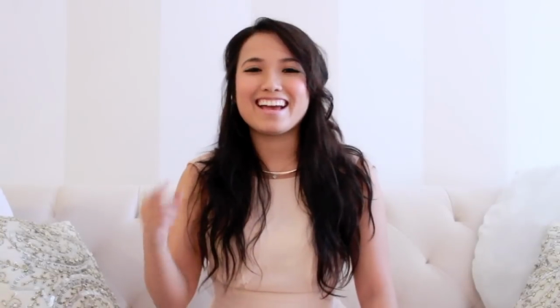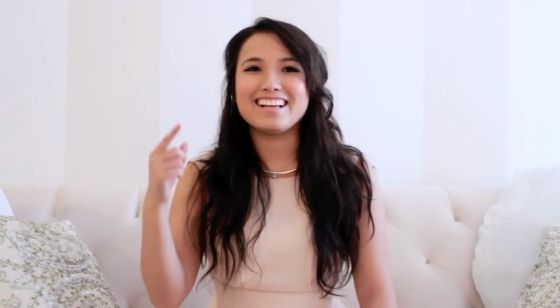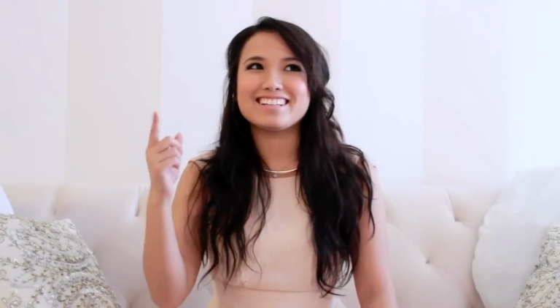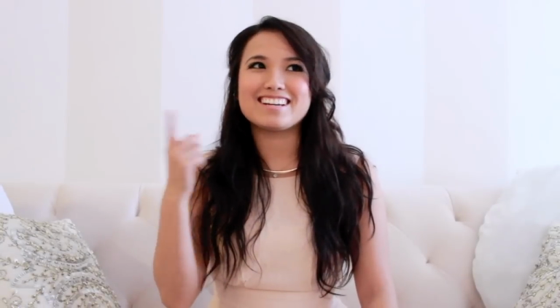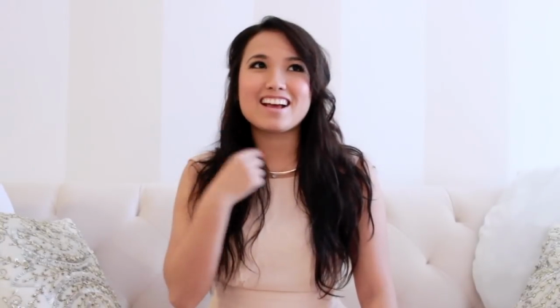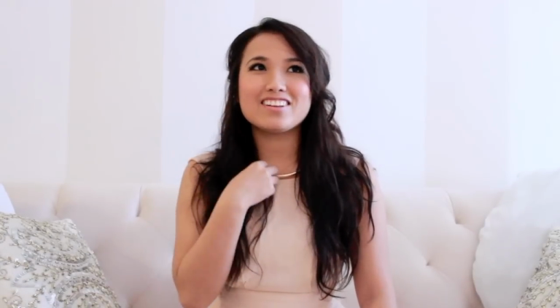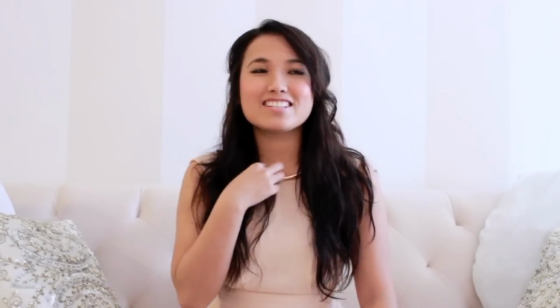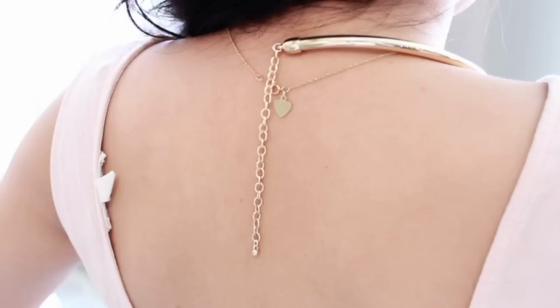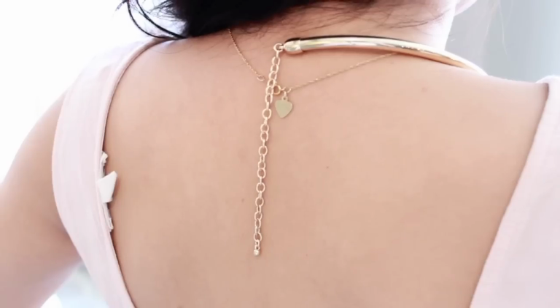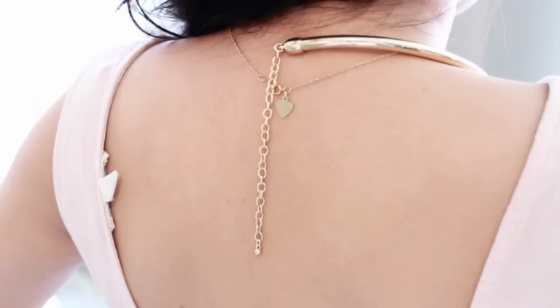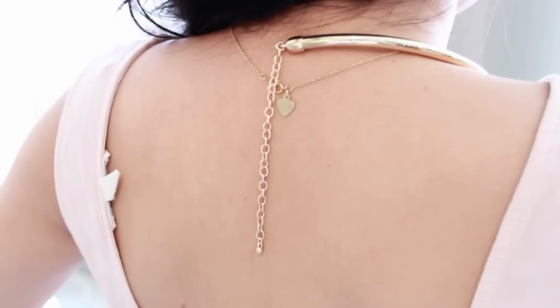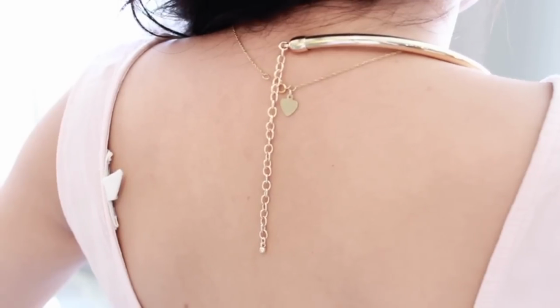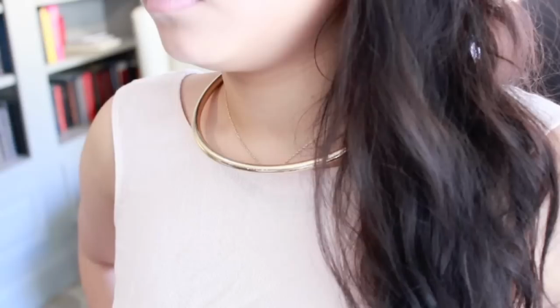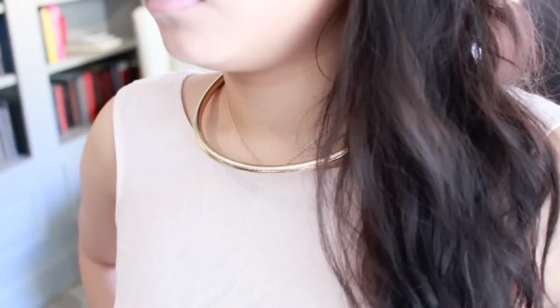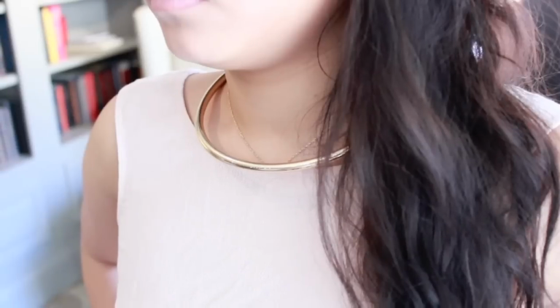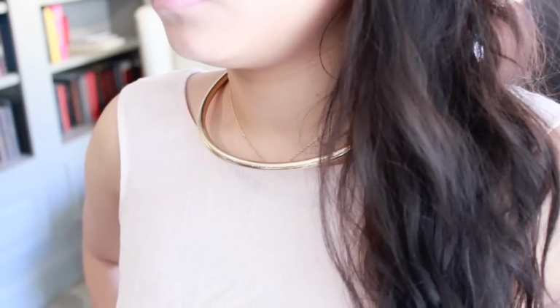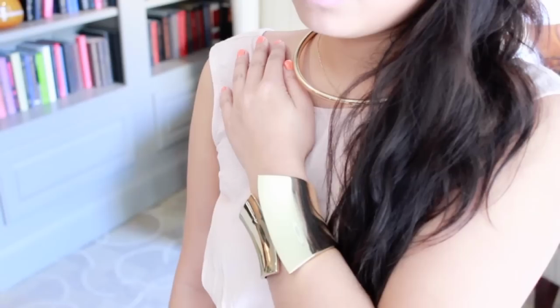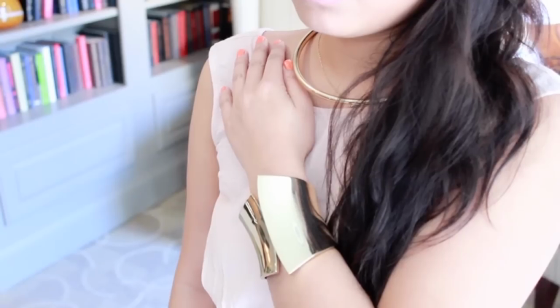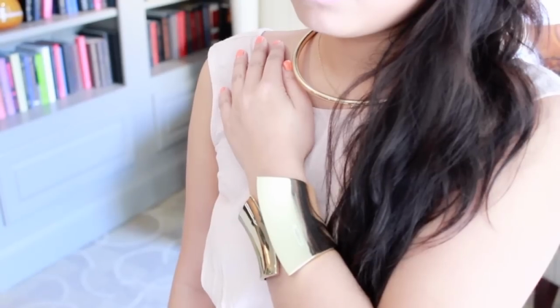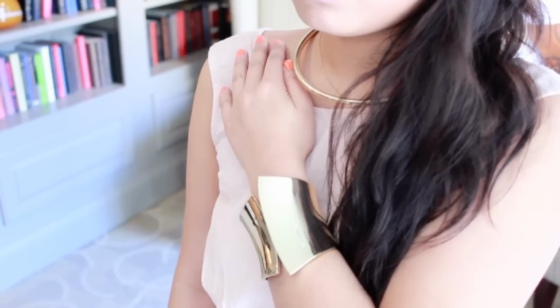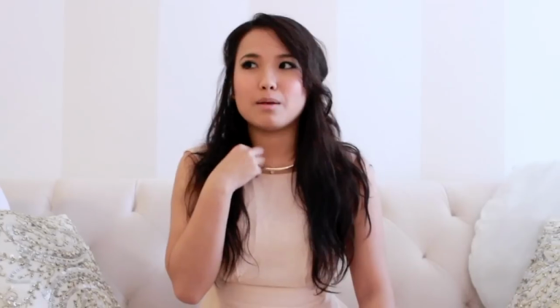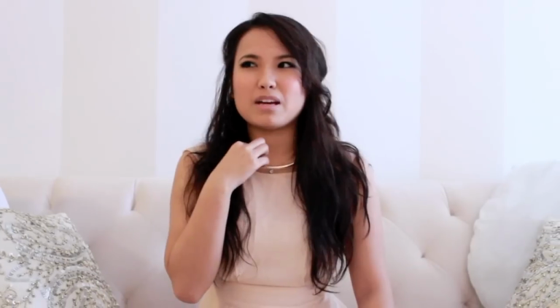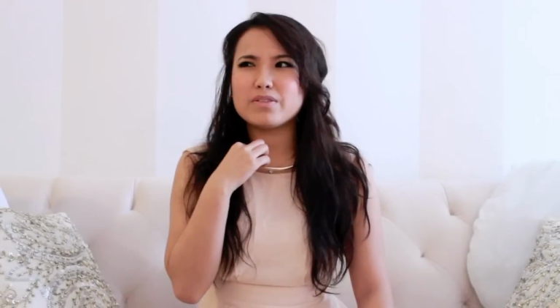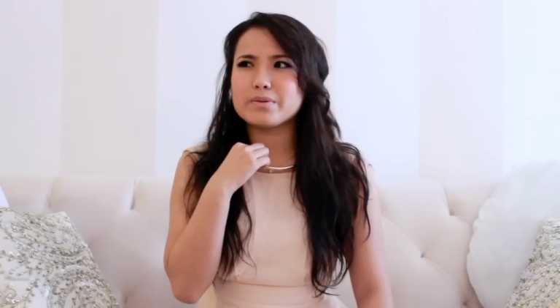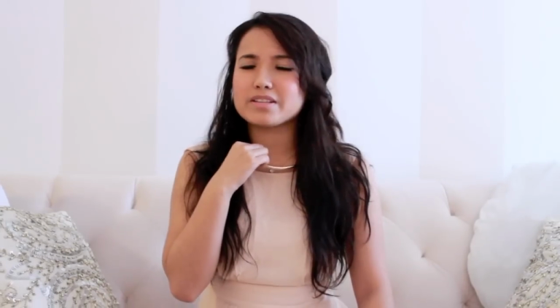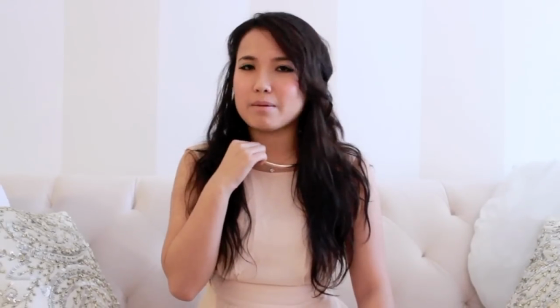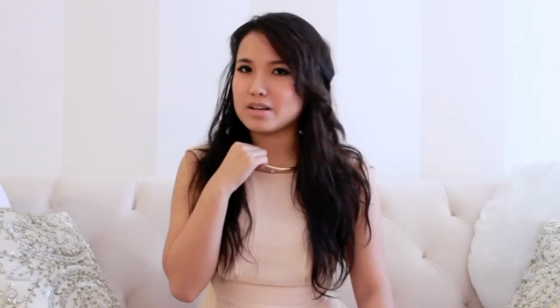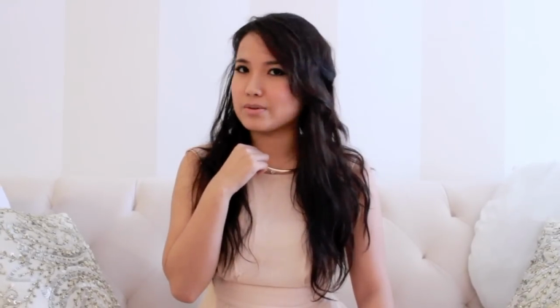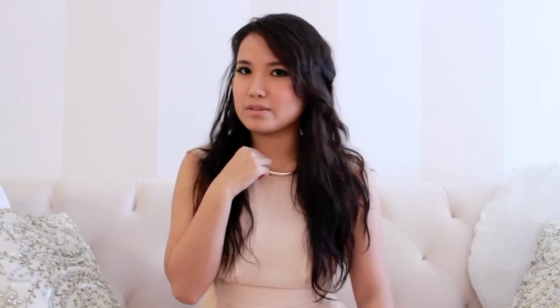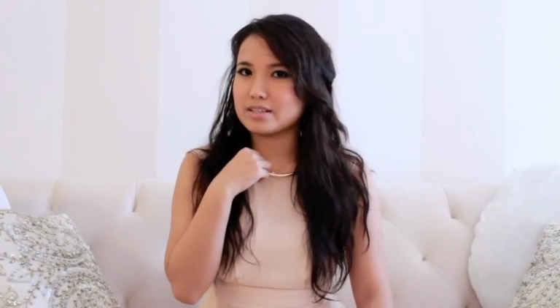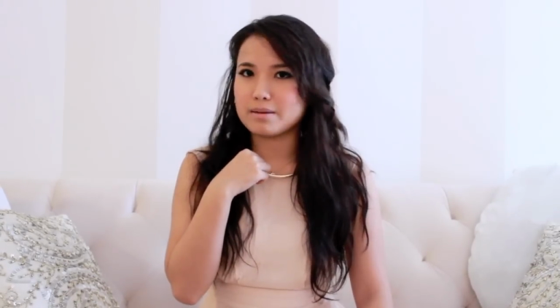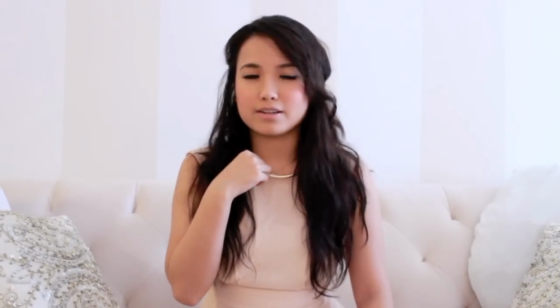And the necklace — I got it recently at H&M. I don't think it was that much, it was like $10 or something like that.